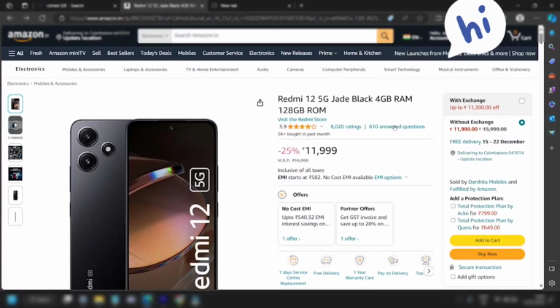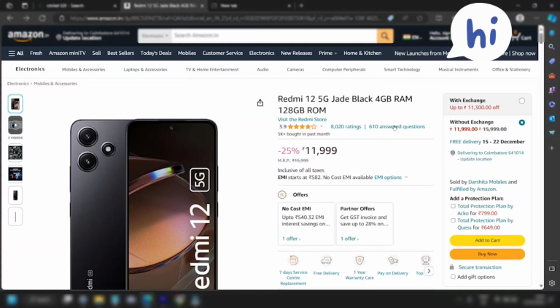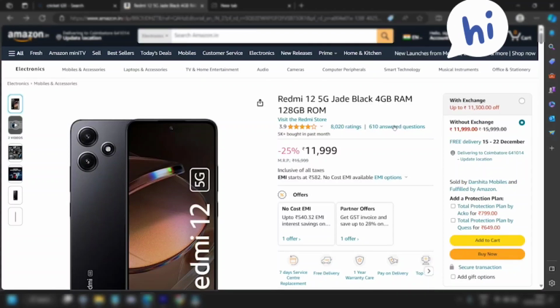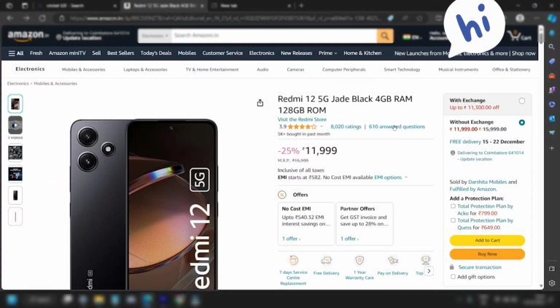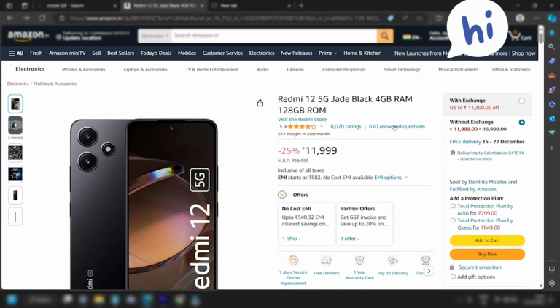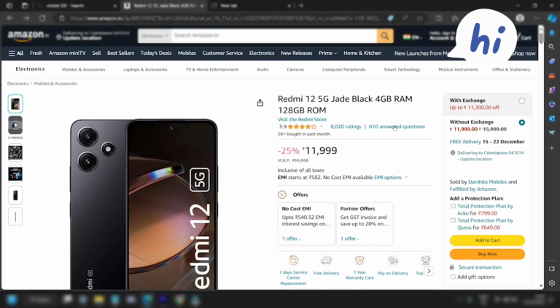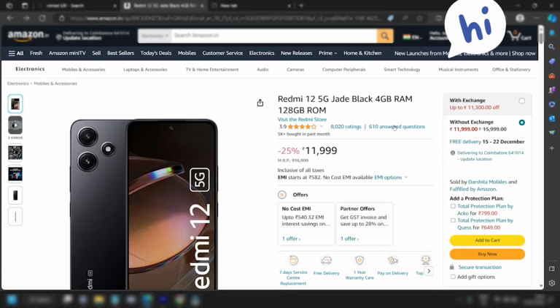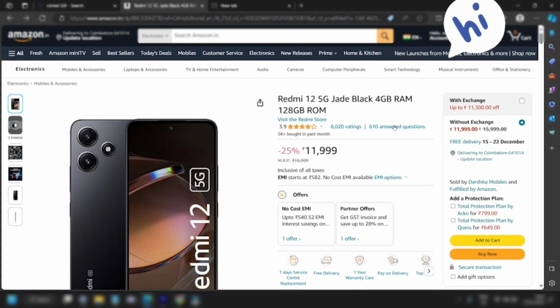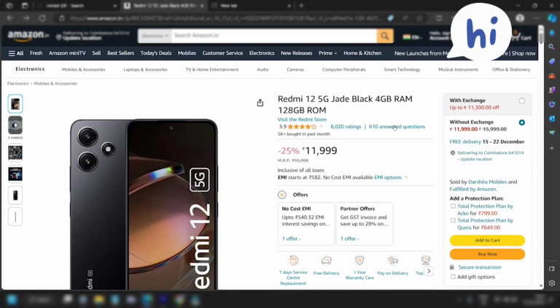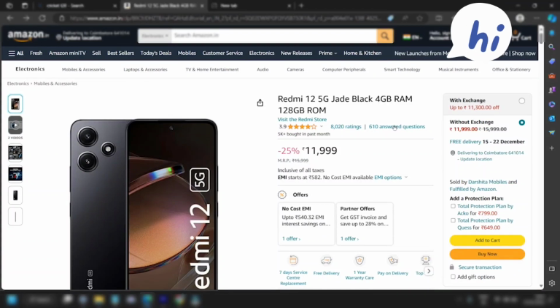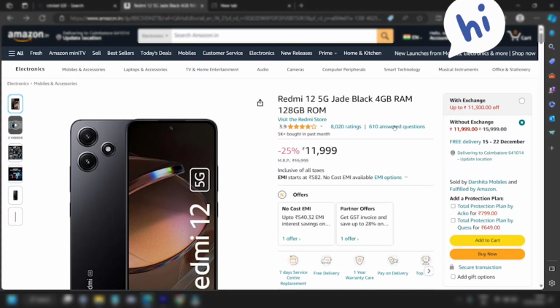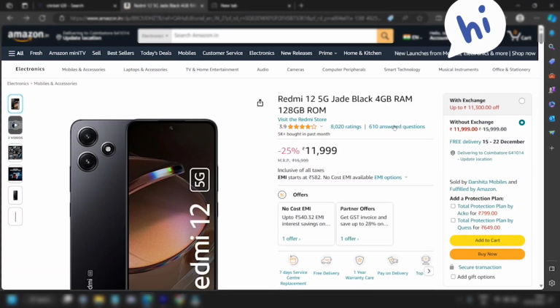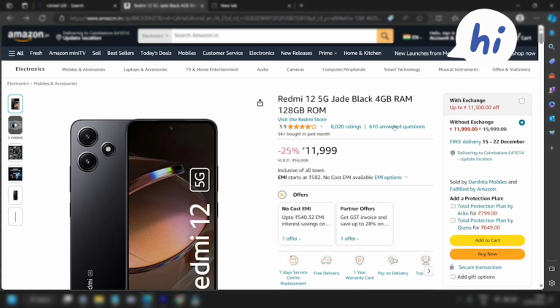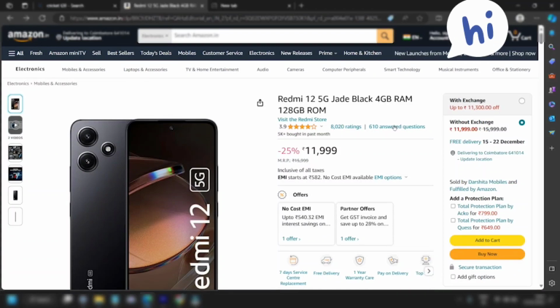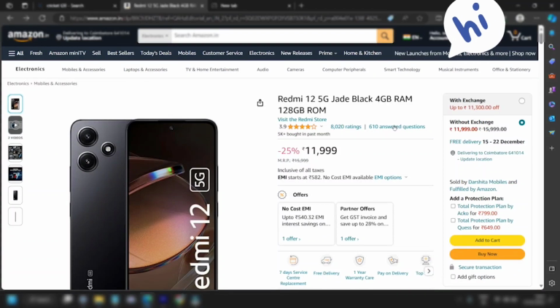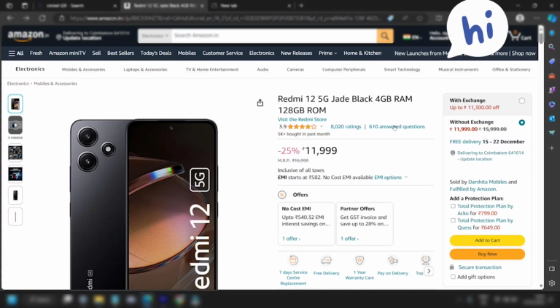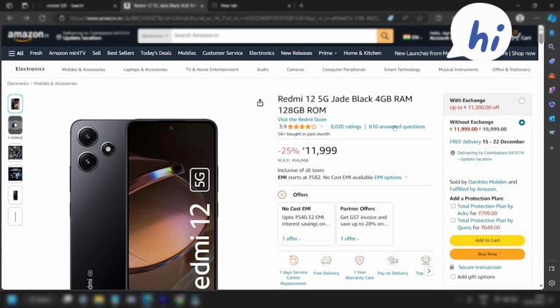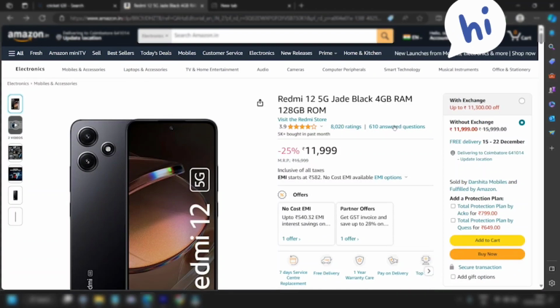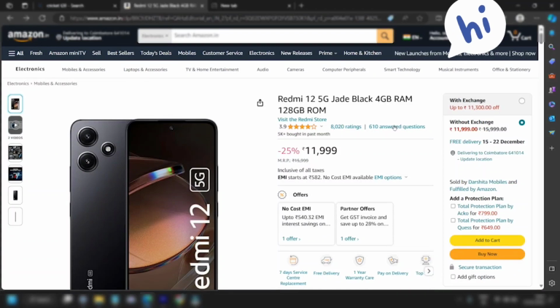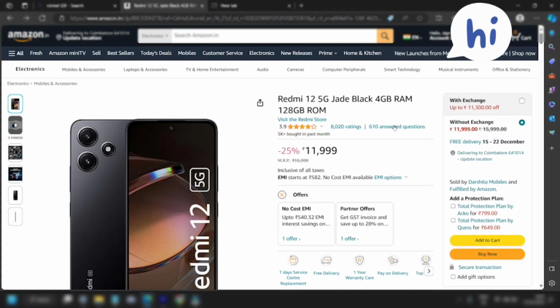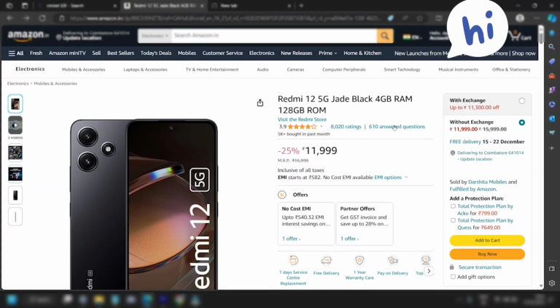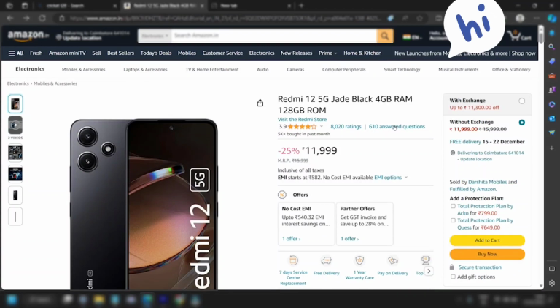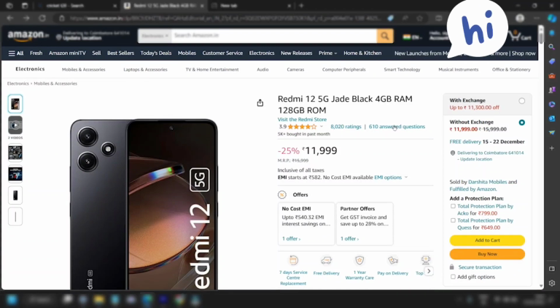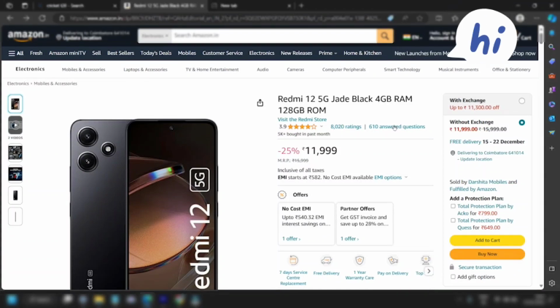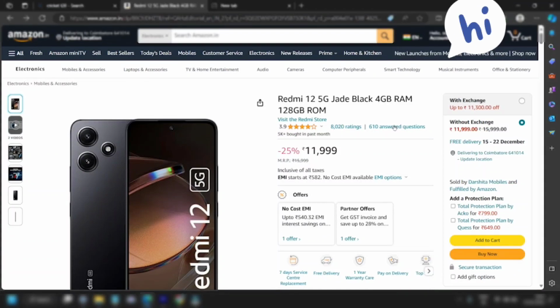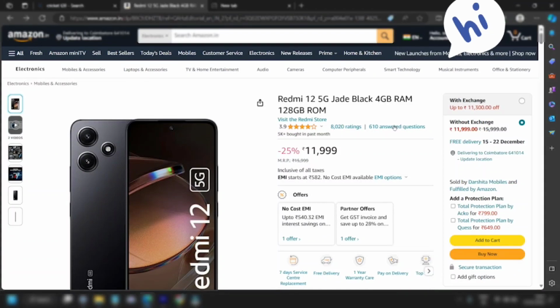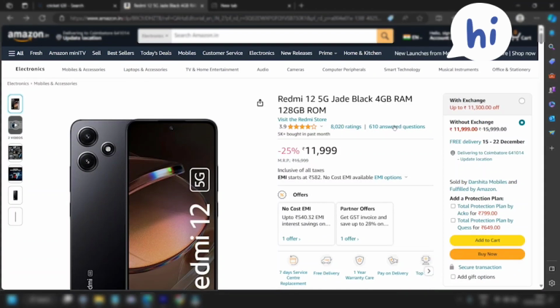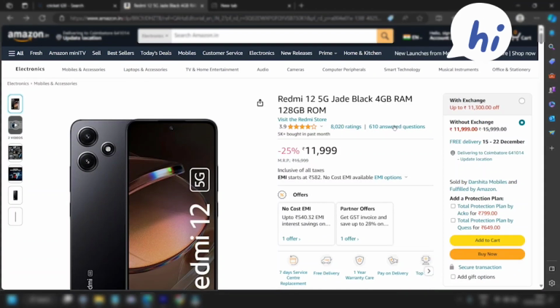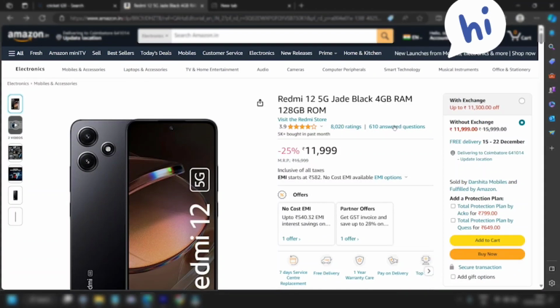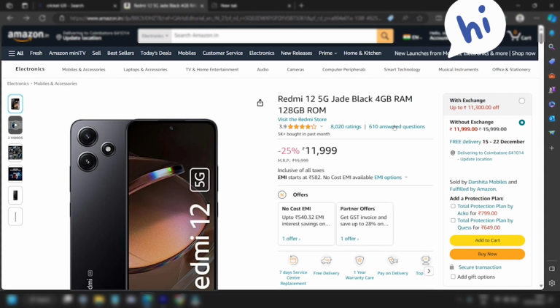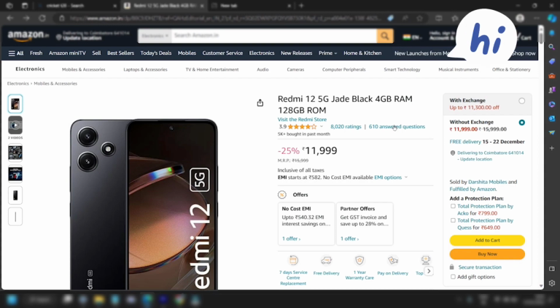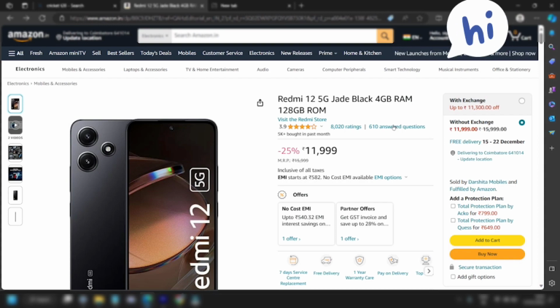Welcome to Vertex 7. In this video, we will talk about Redmi 12 5G features.